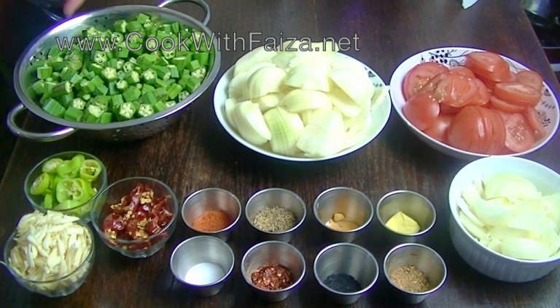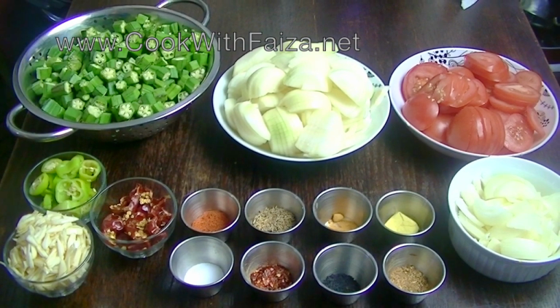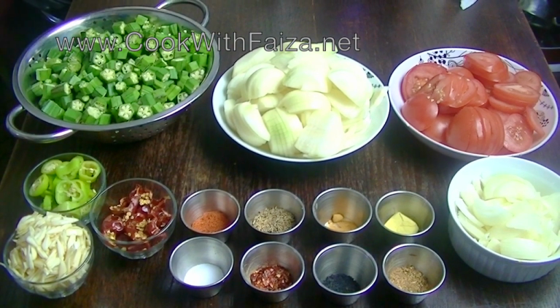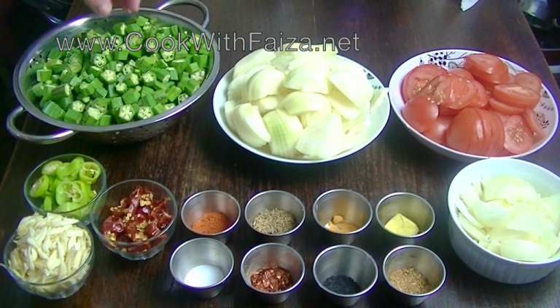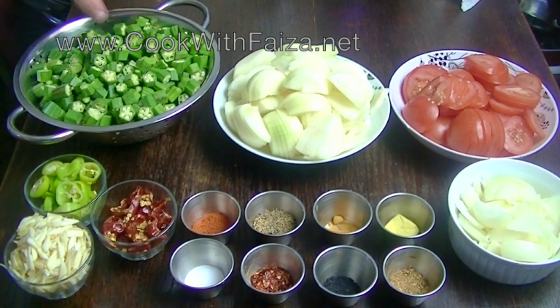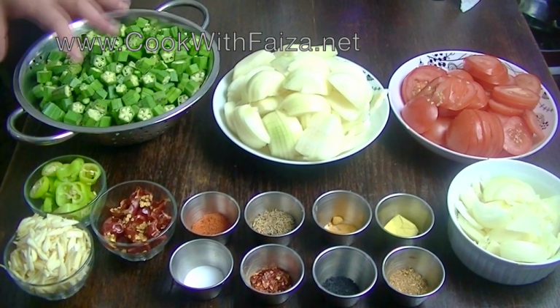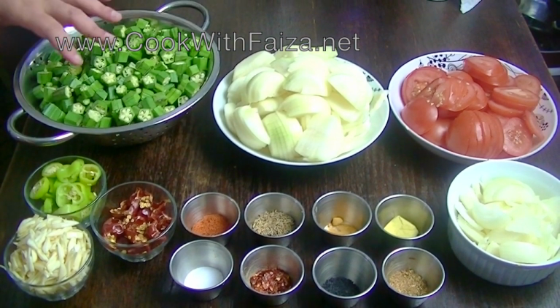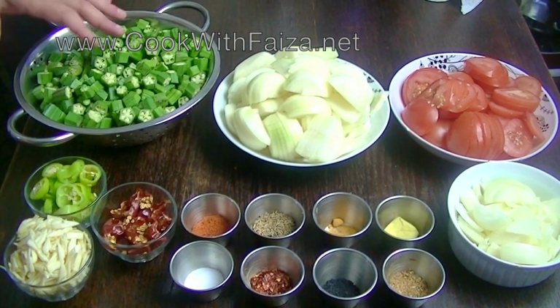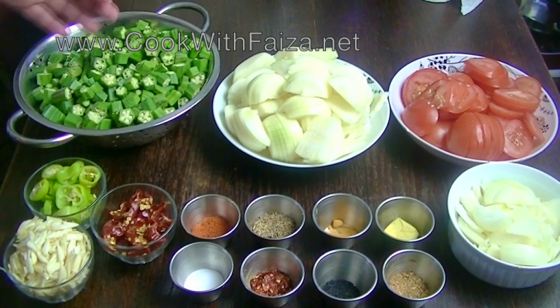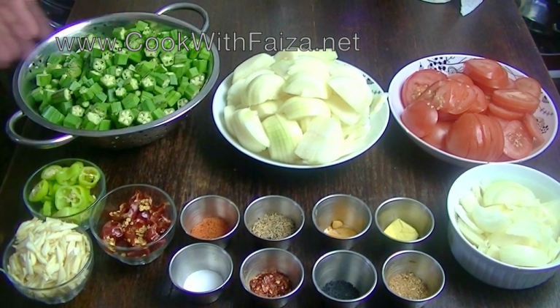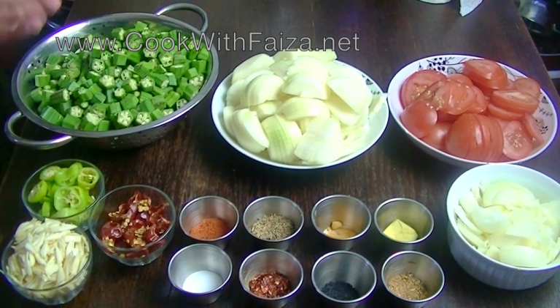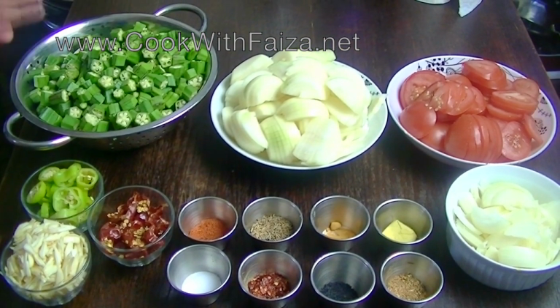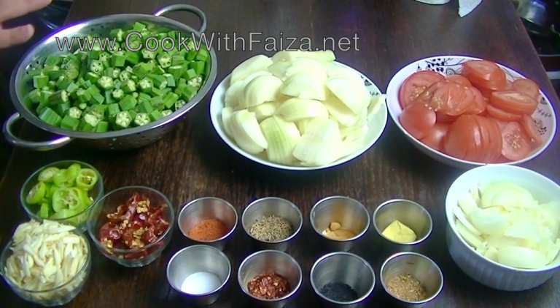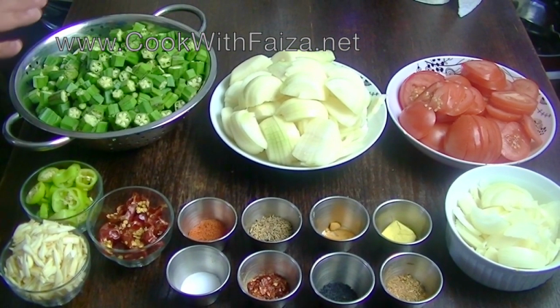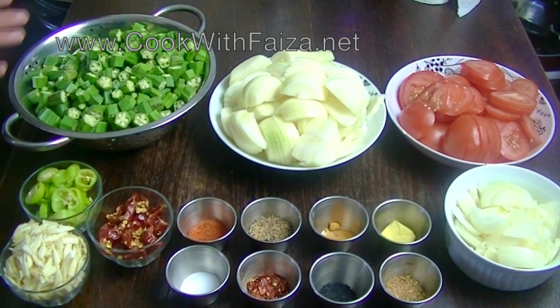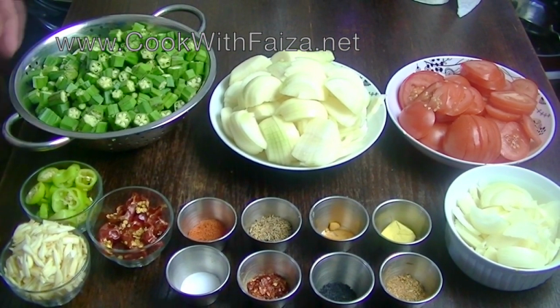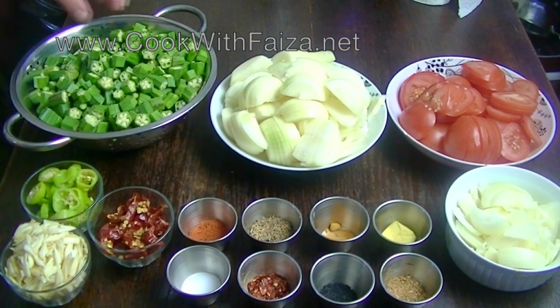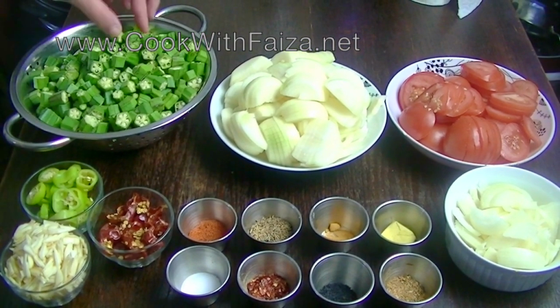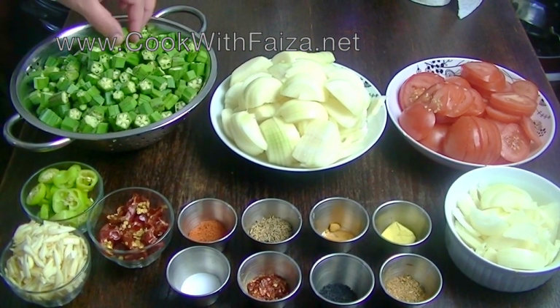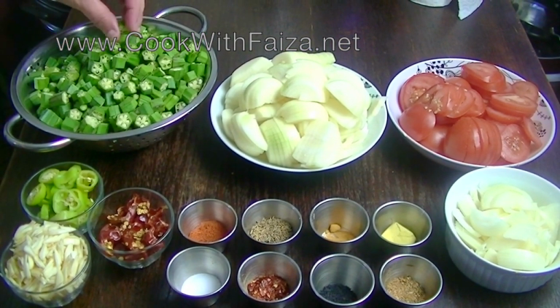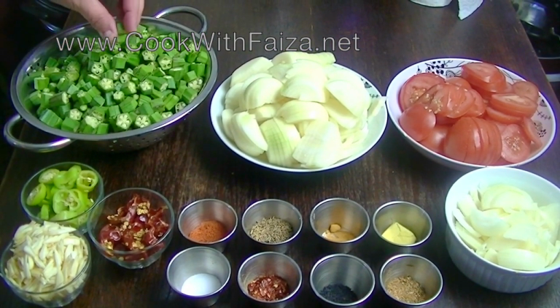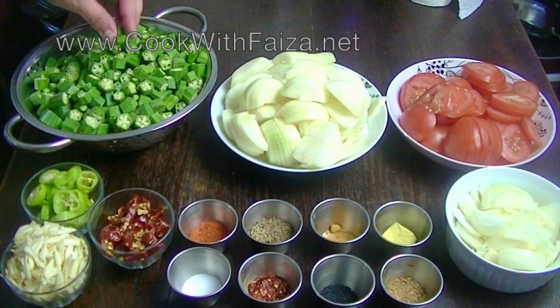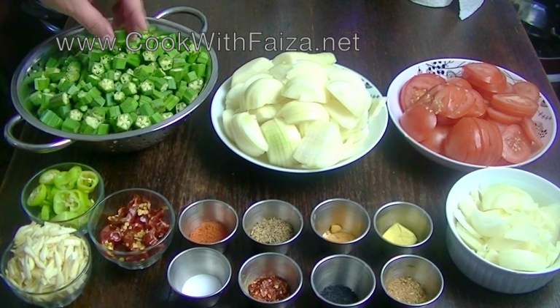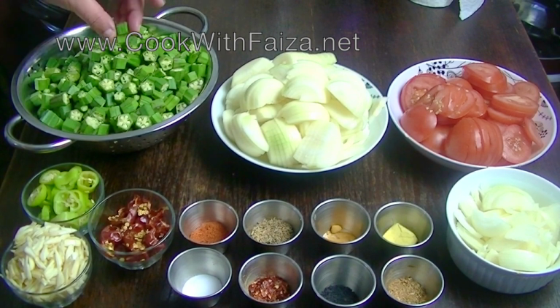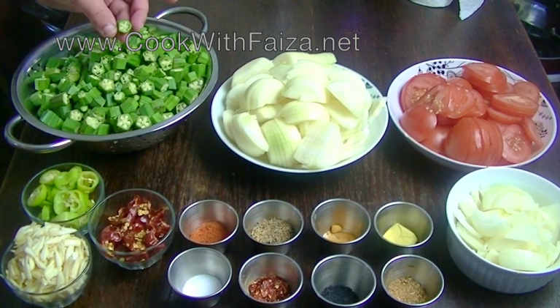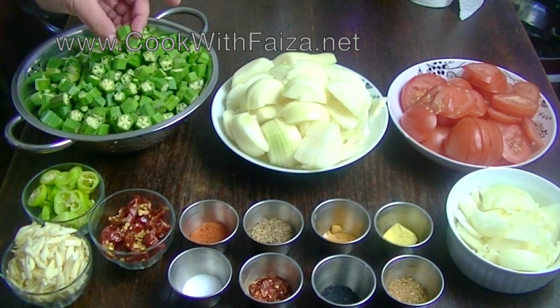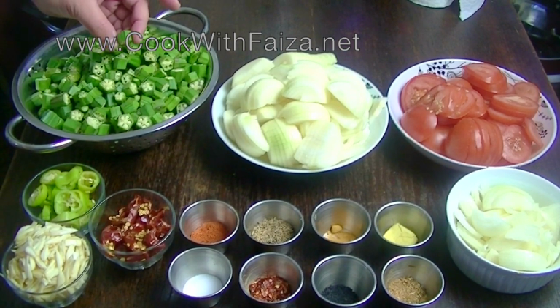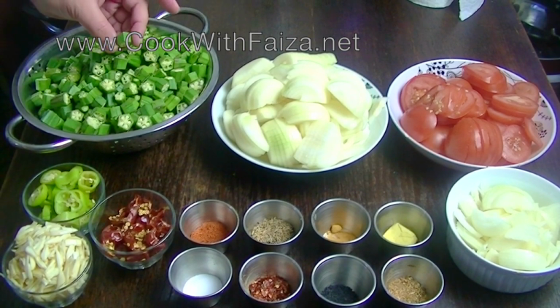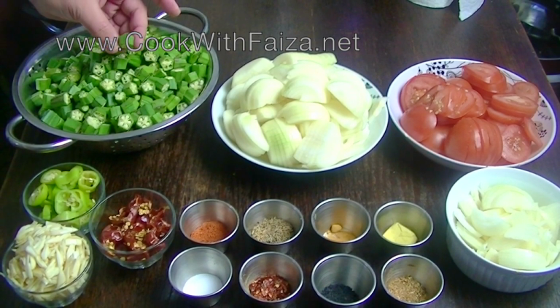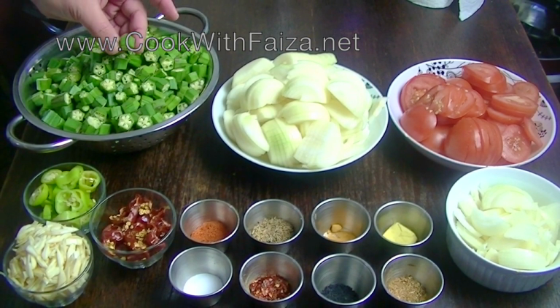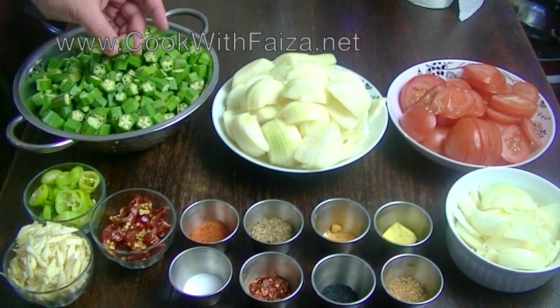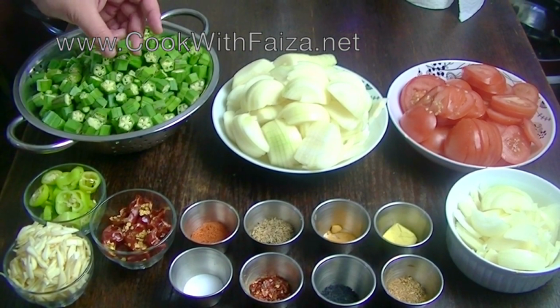You can wash it and dry it so that there is no water. Then you will cut it into small pieces.